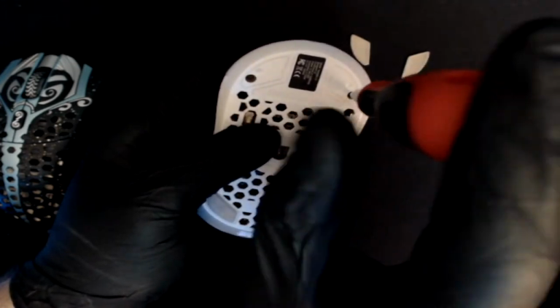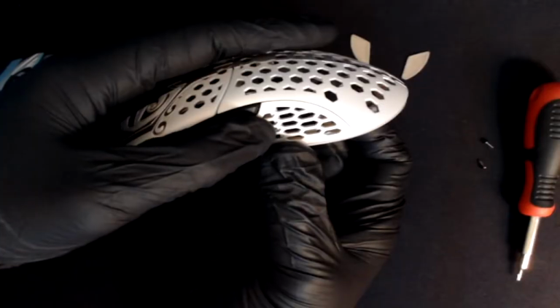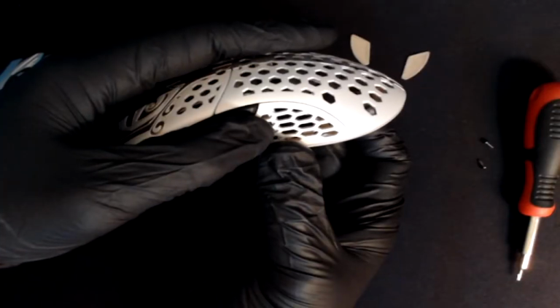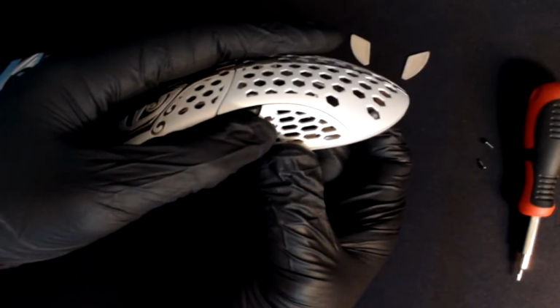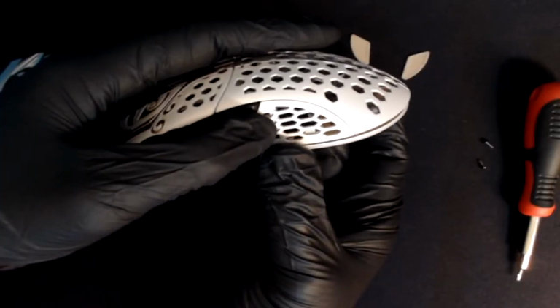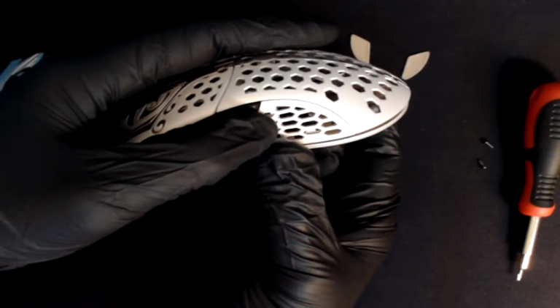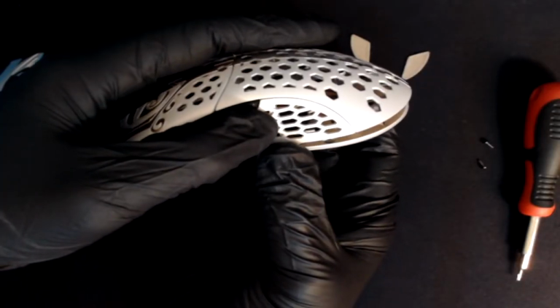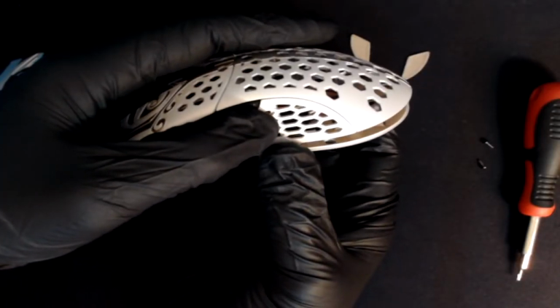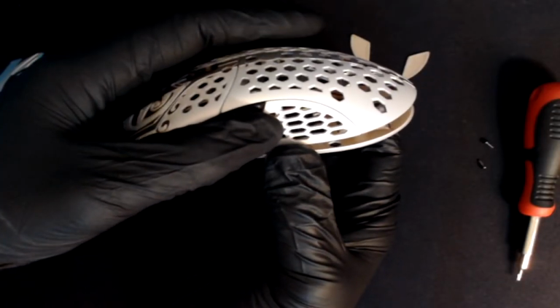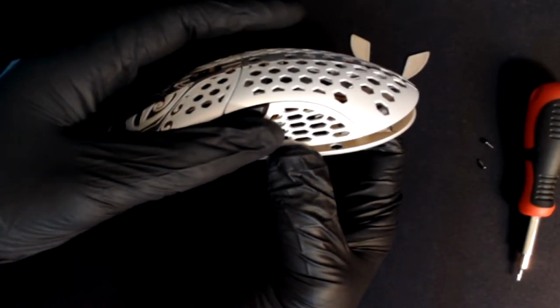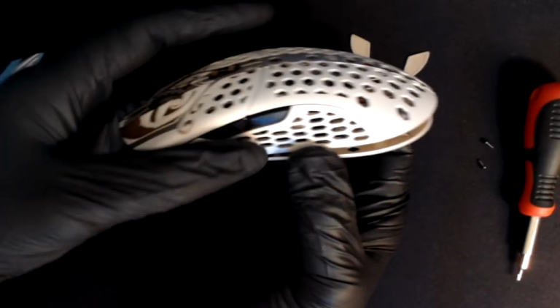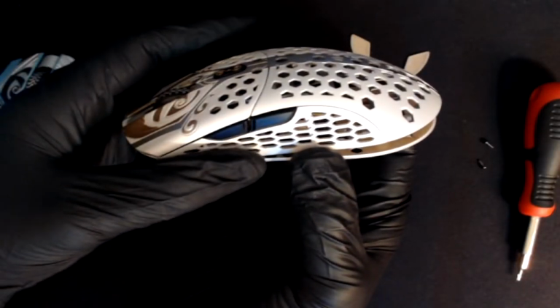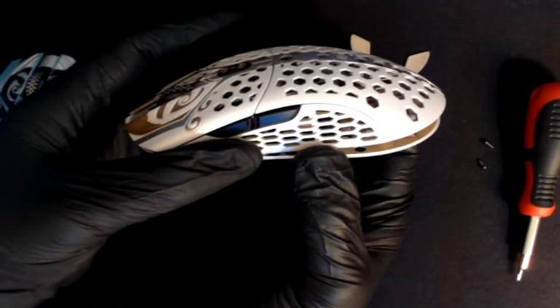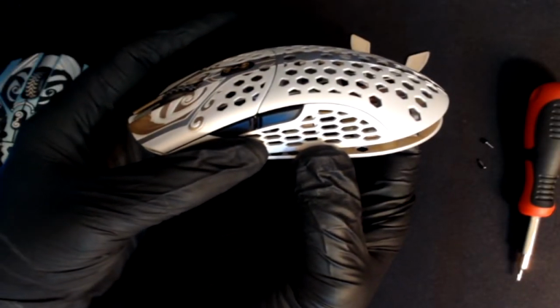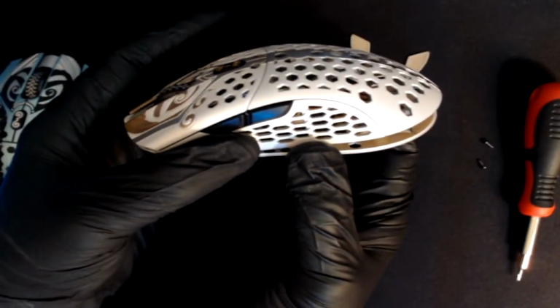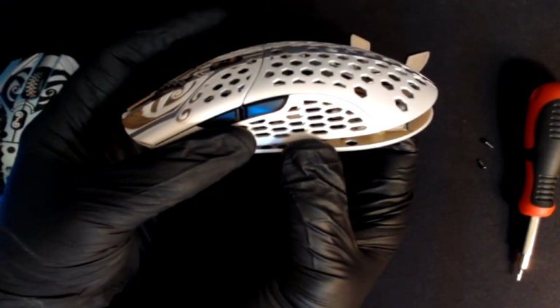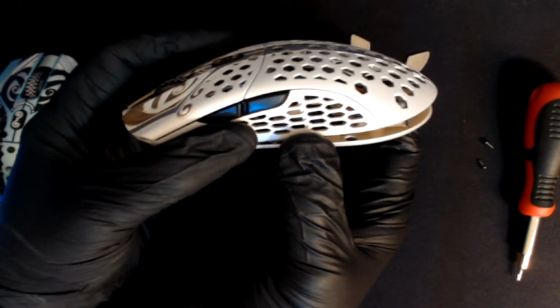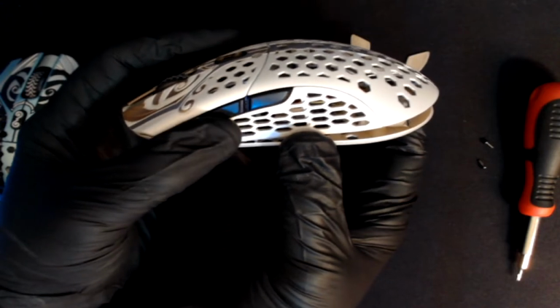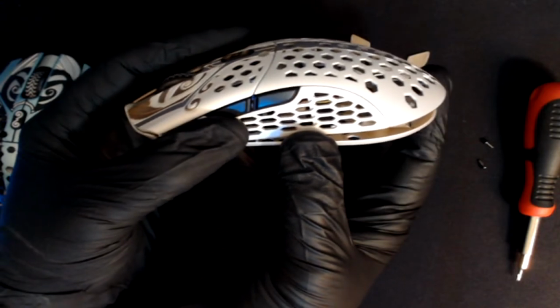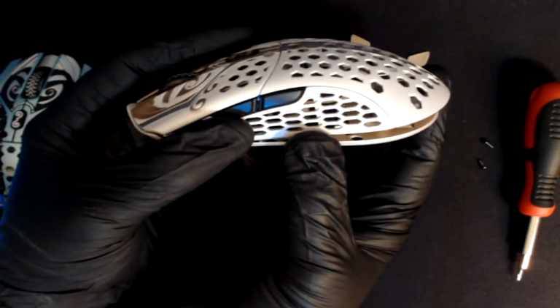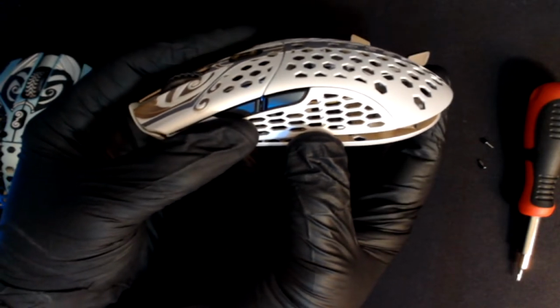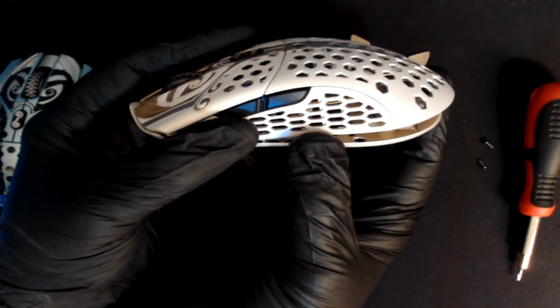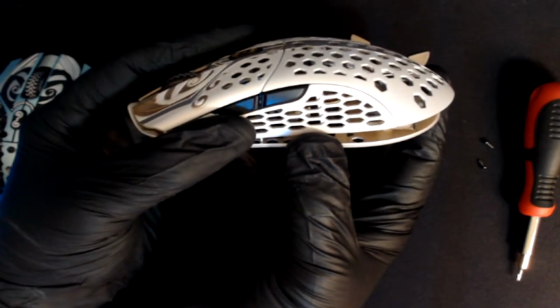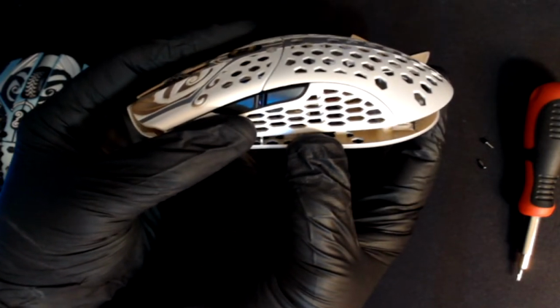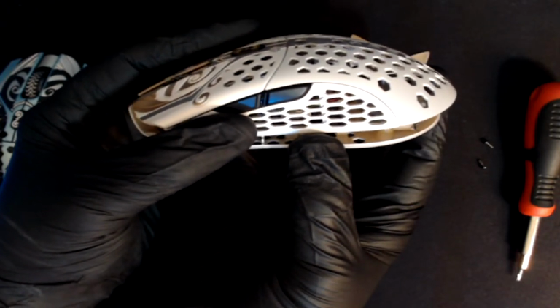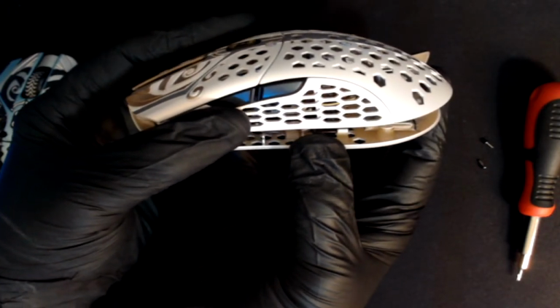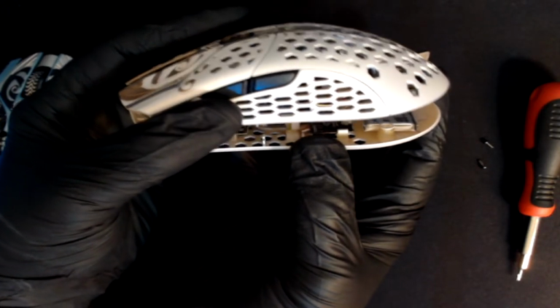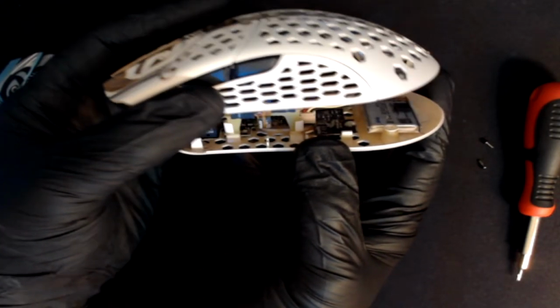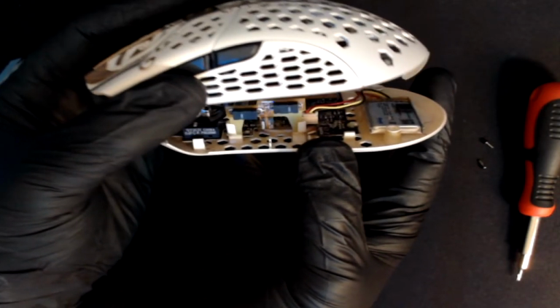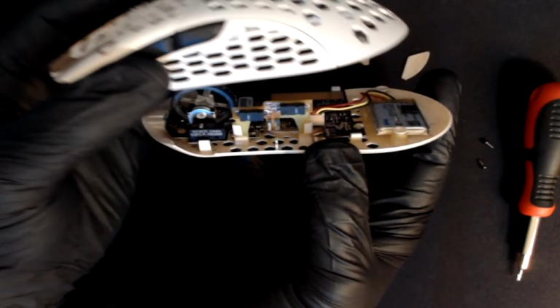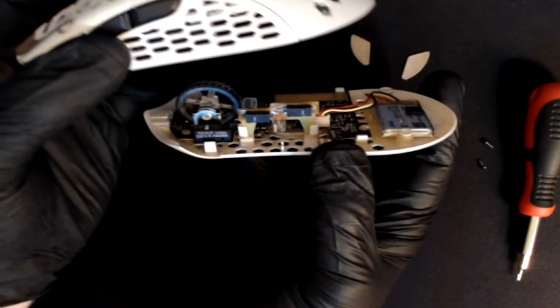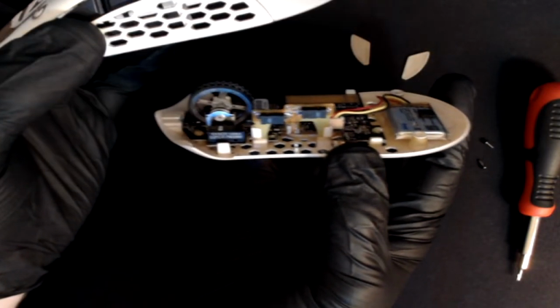Once the two screws are out, you can simply remove the magnesium shell from the base by sliding it backwards and then pulling up.